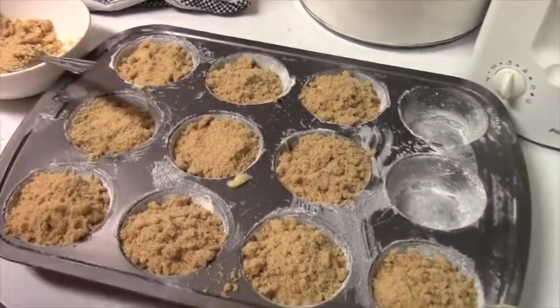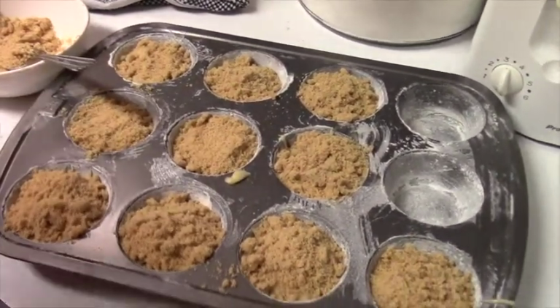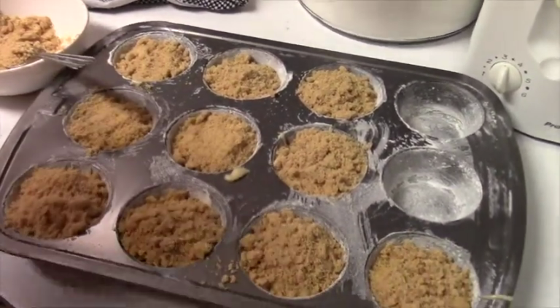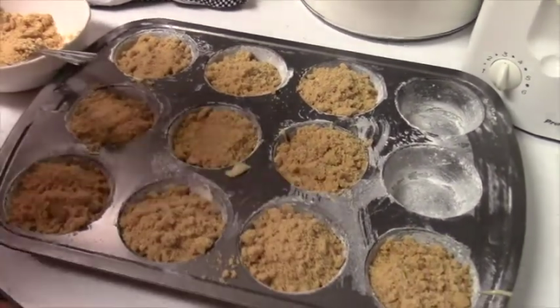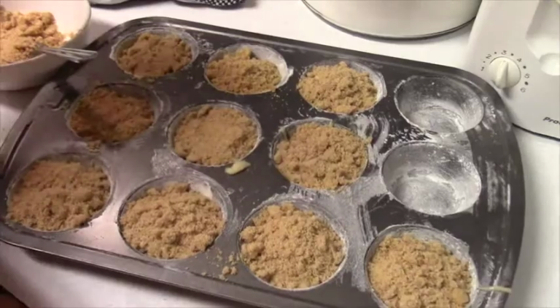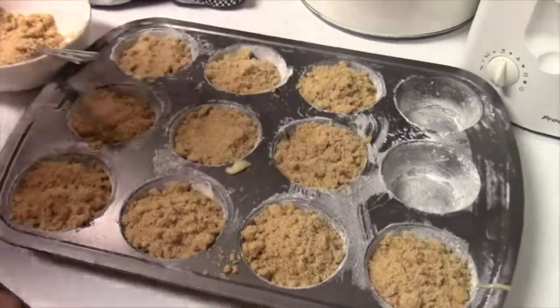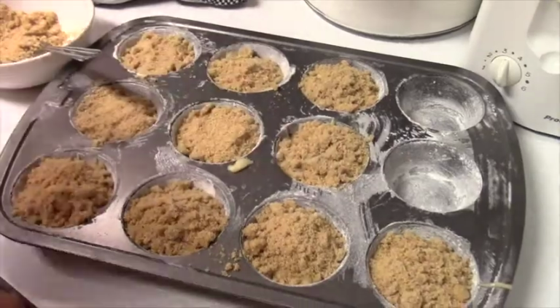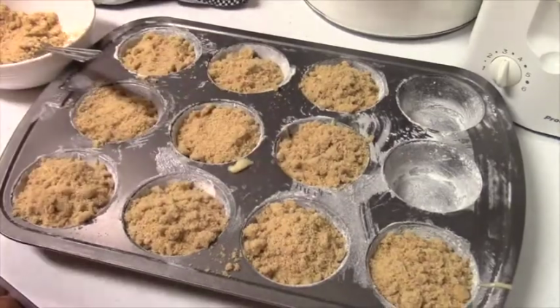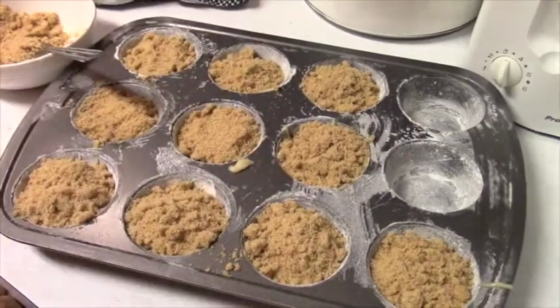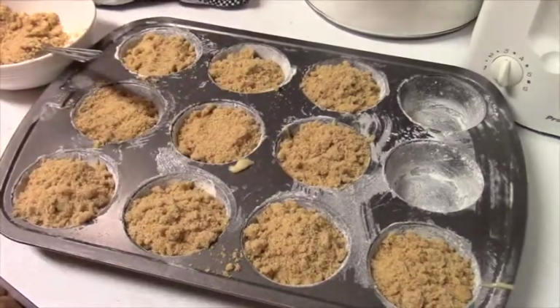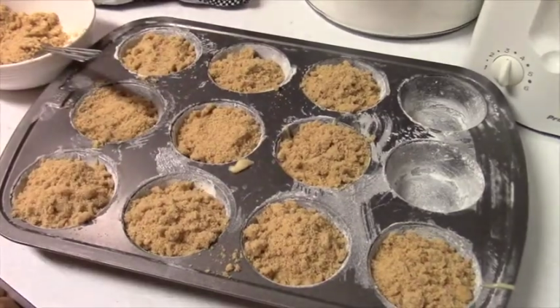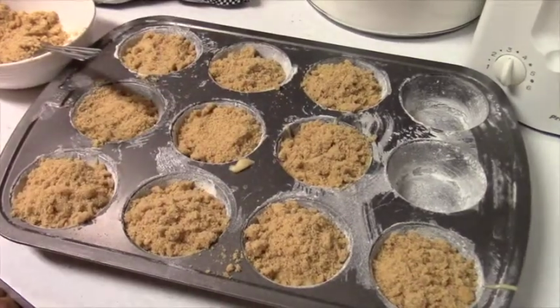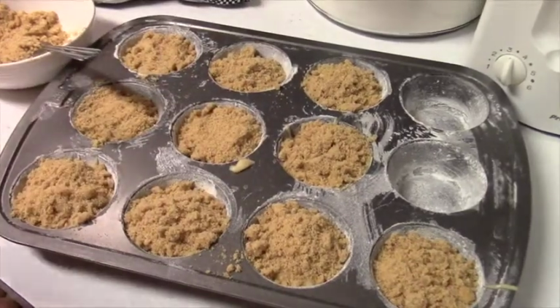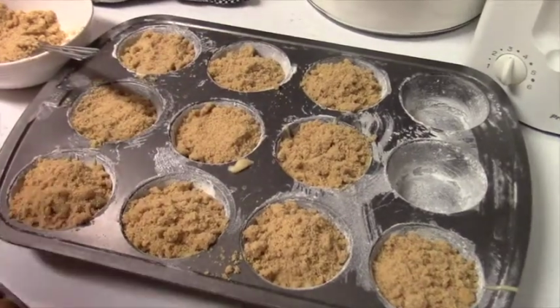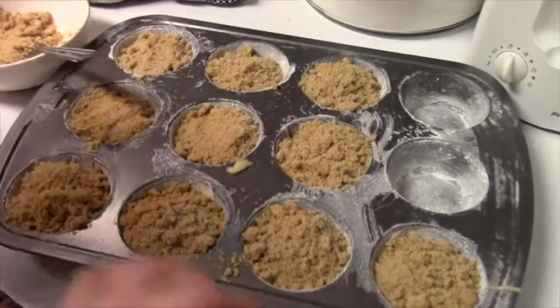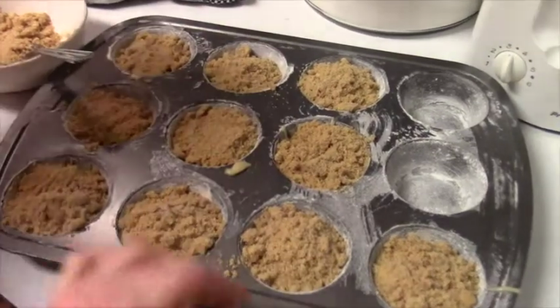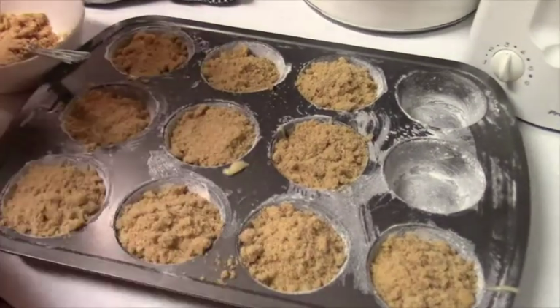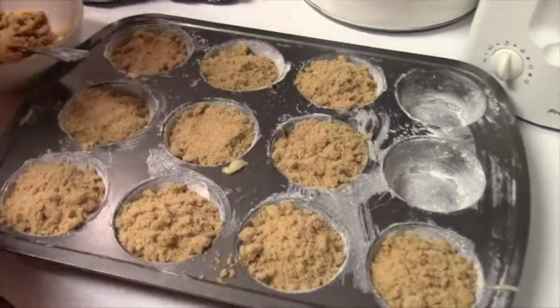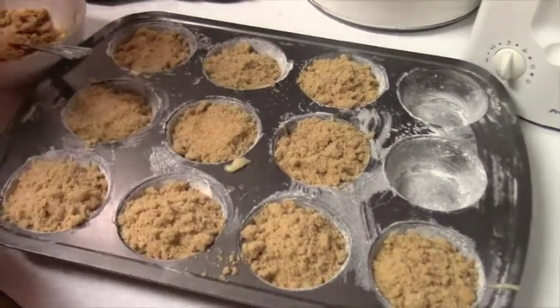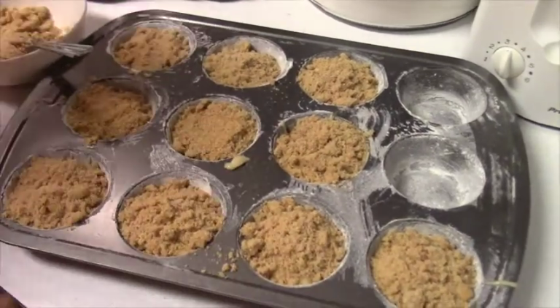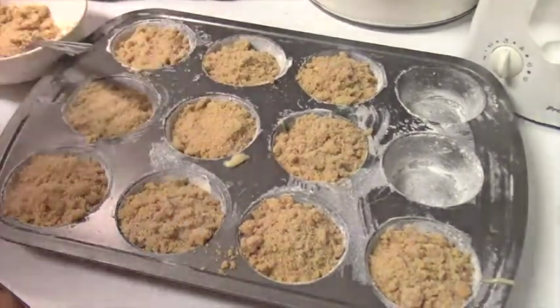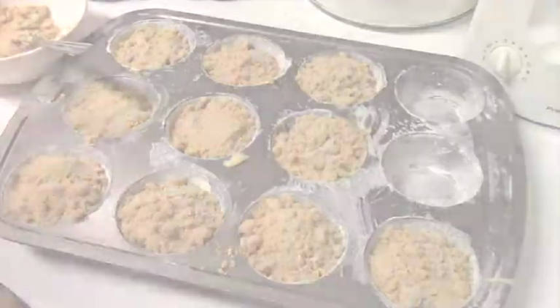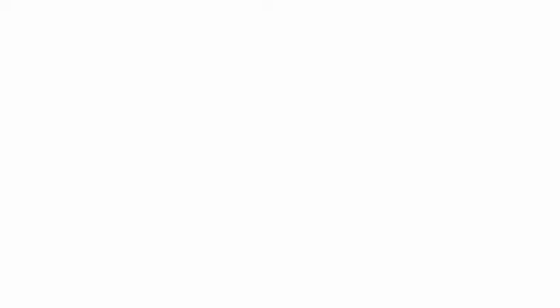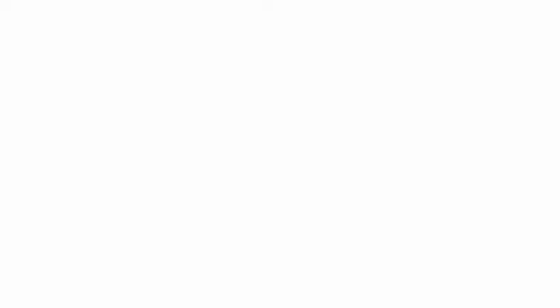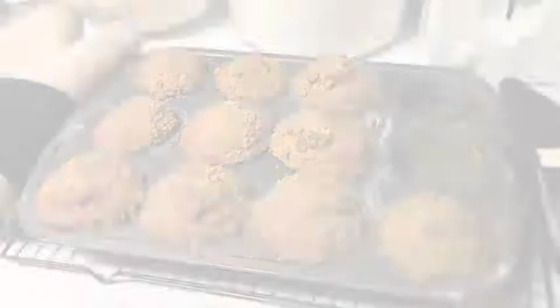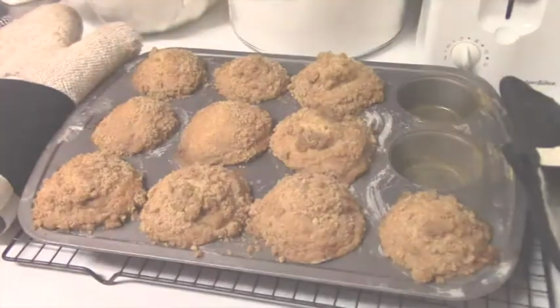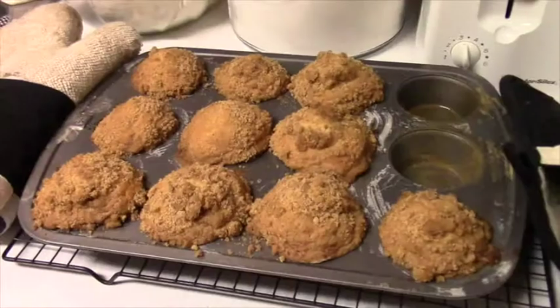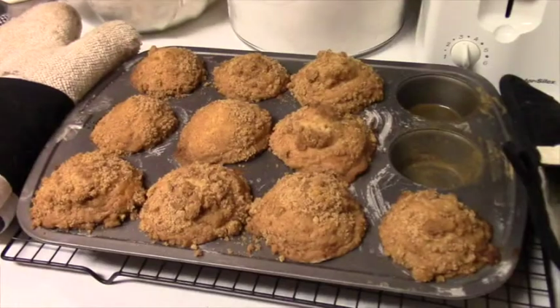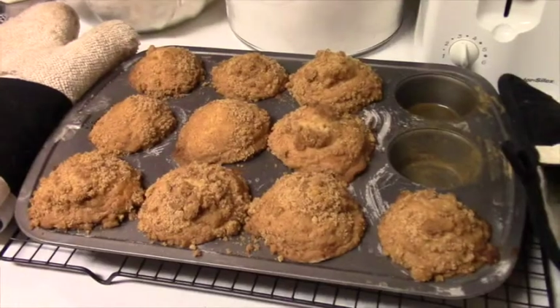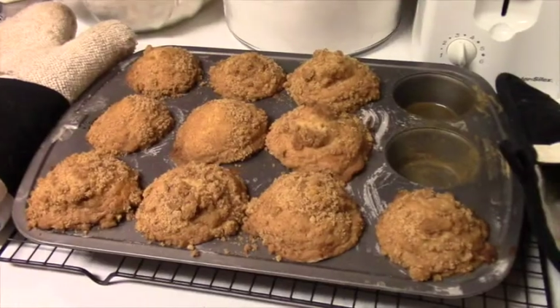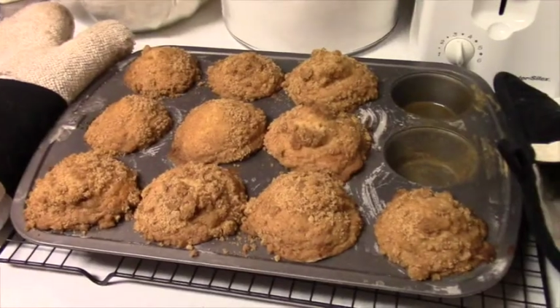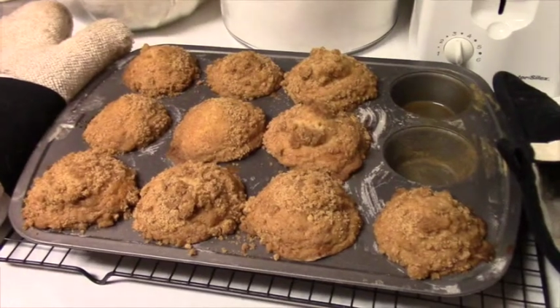Okay, we're going to put these in the oven. I'm going to taste that to see how it is.